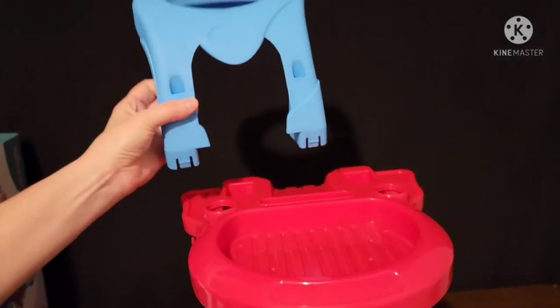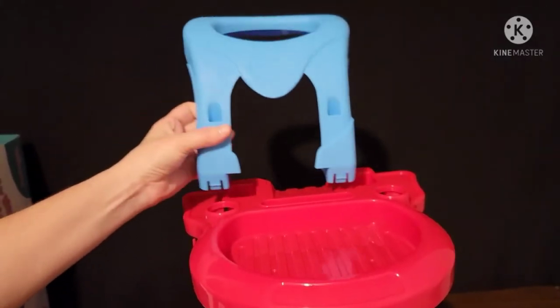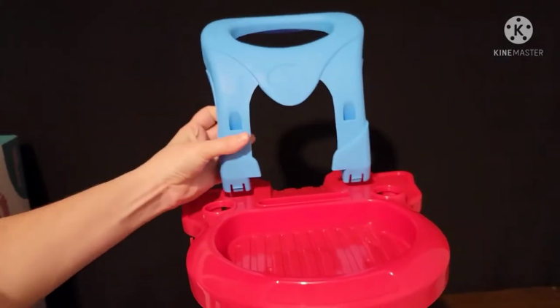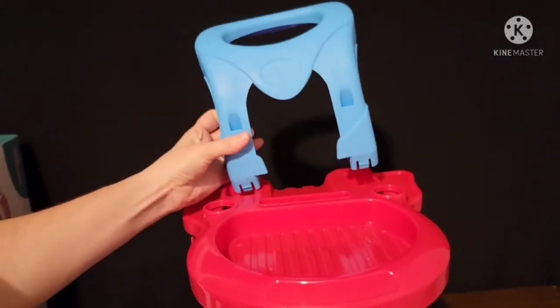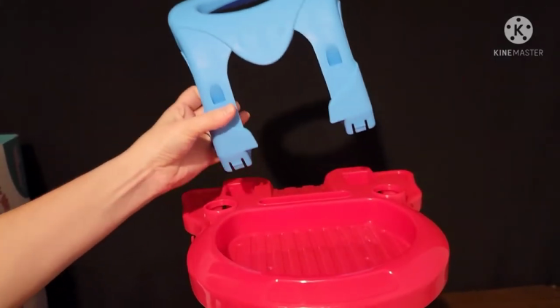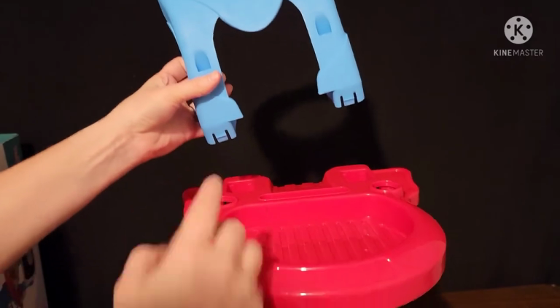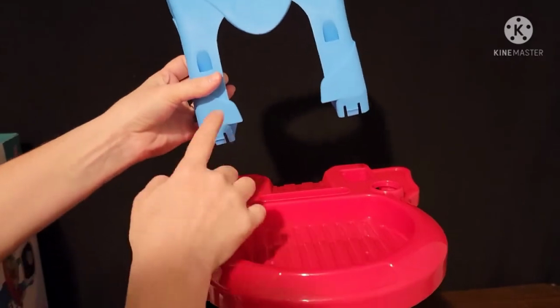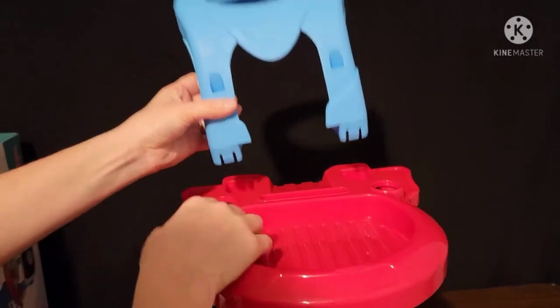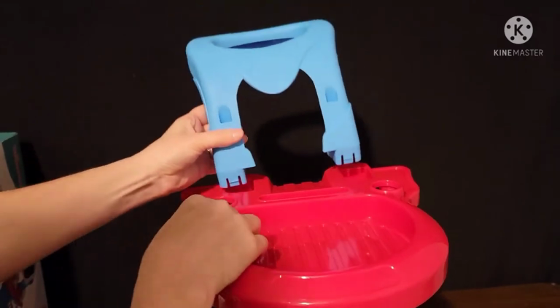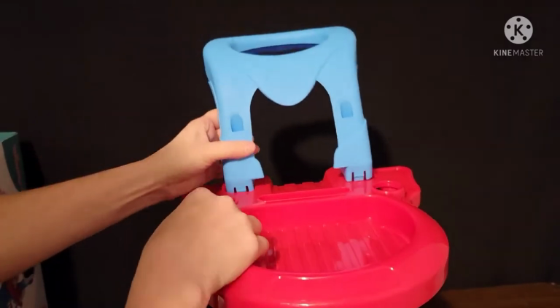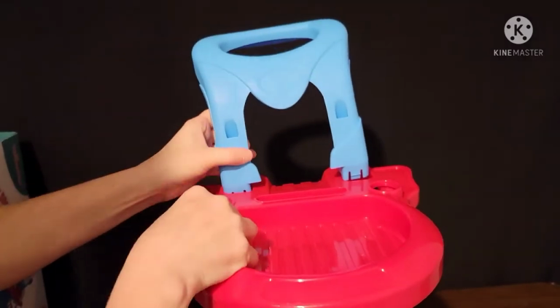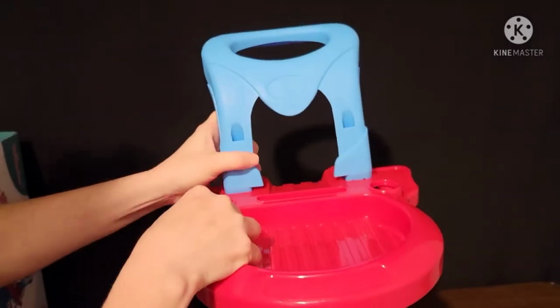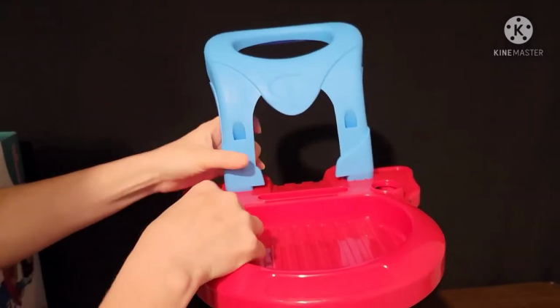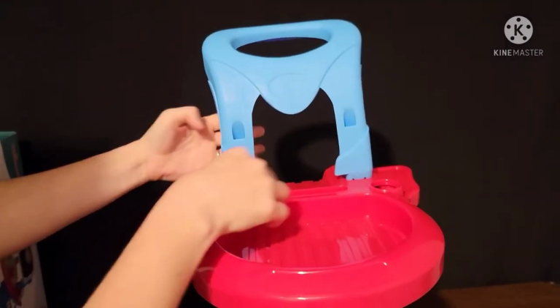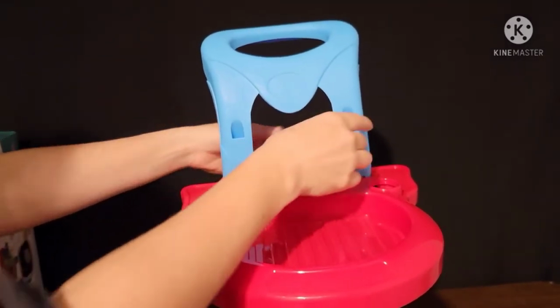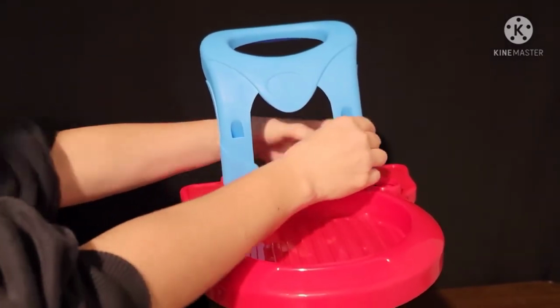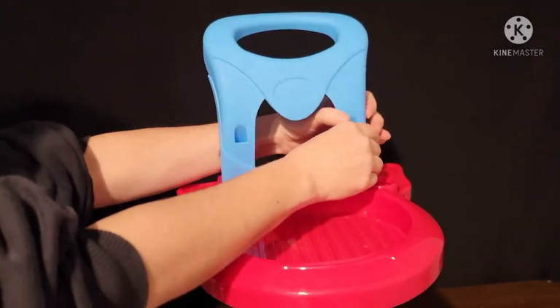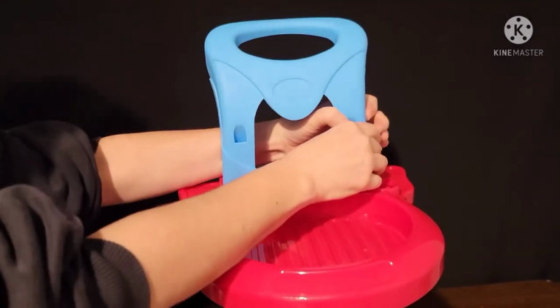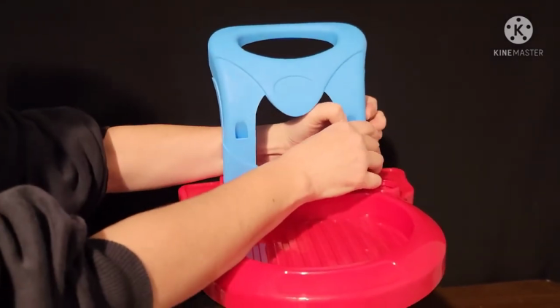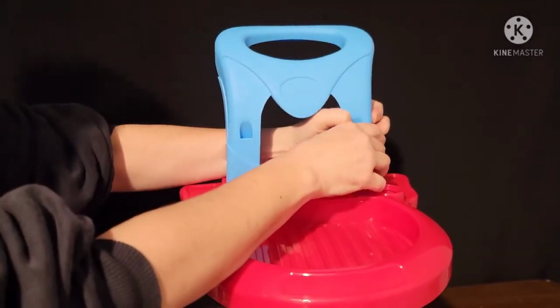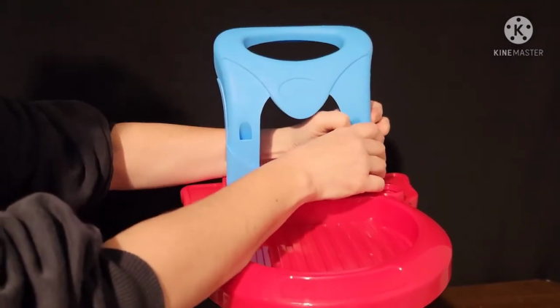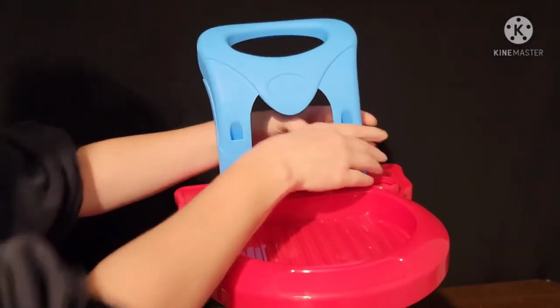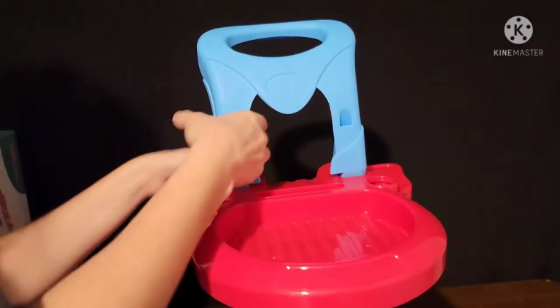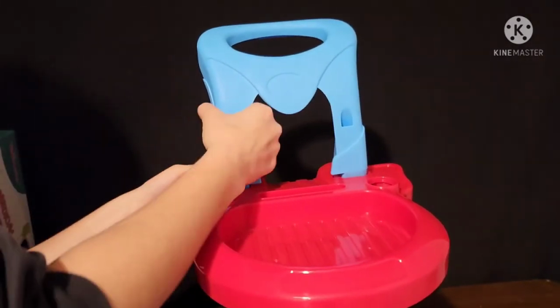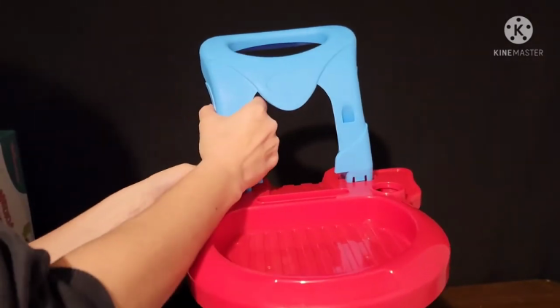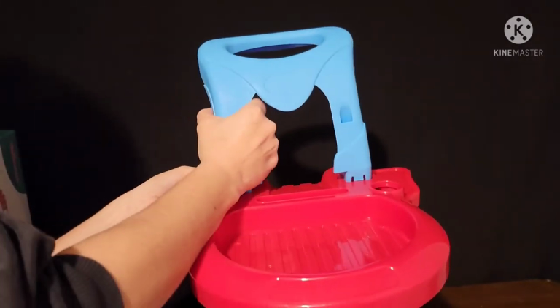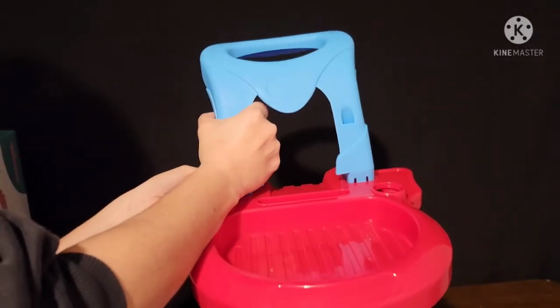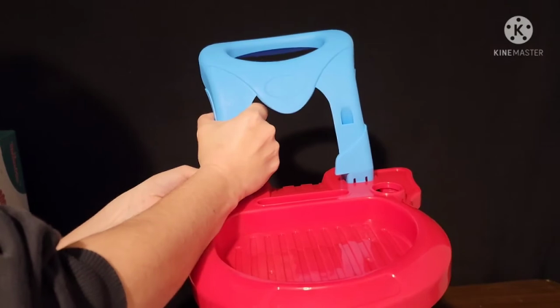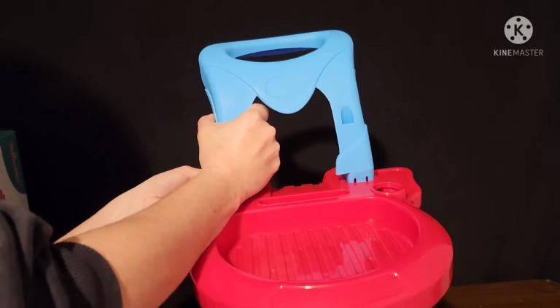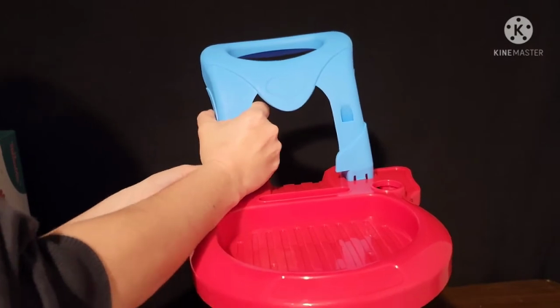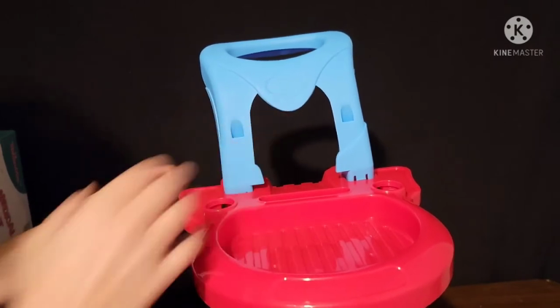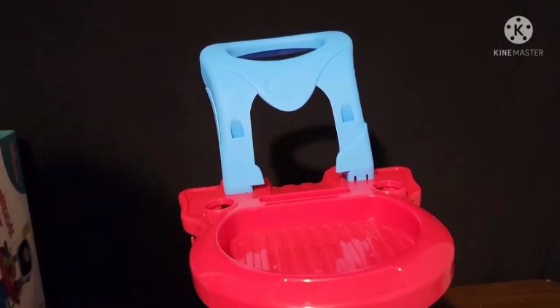Next, you are going to add your top handle. Same thing — it doesn't go in easily, so just make sure you push it down until you hear it snap.